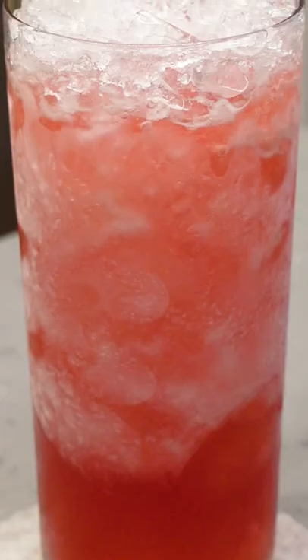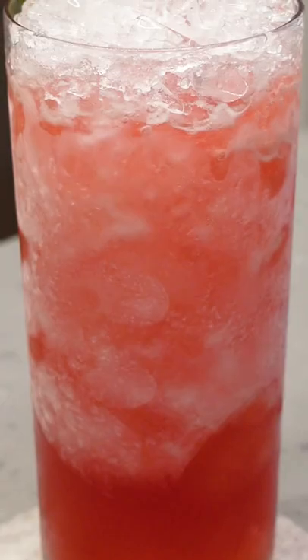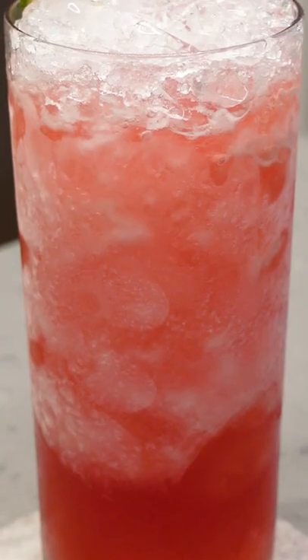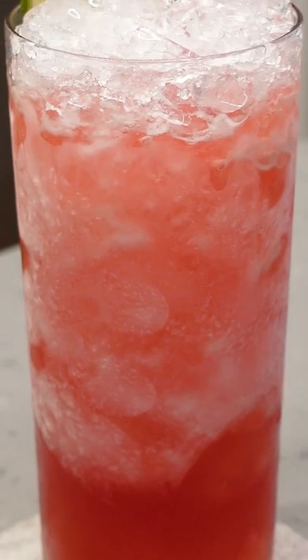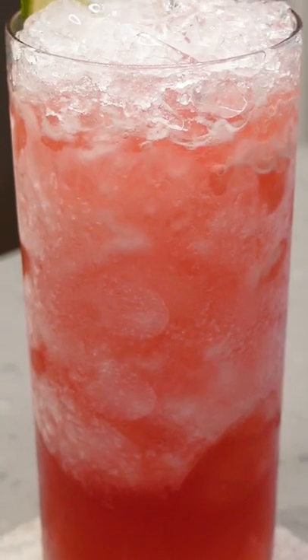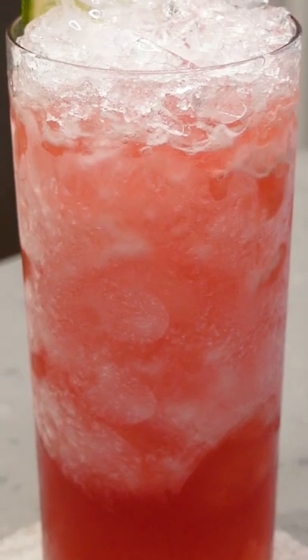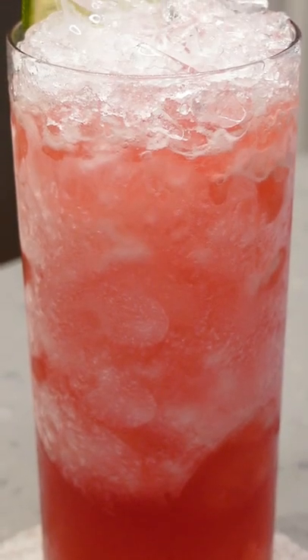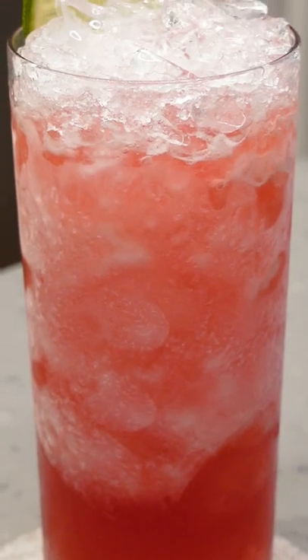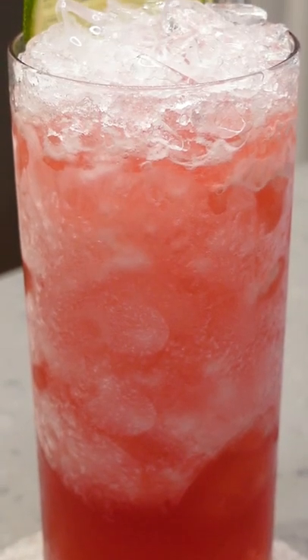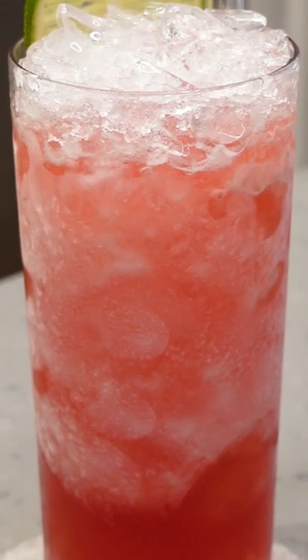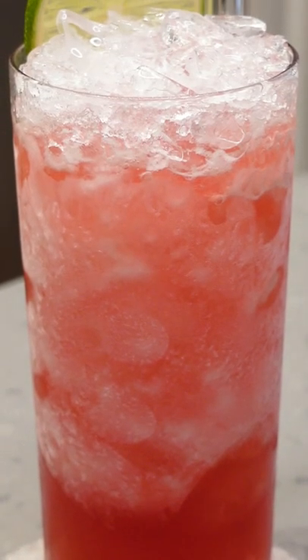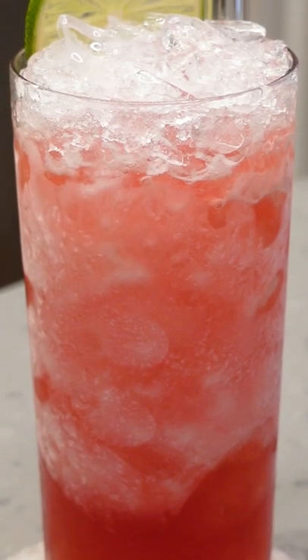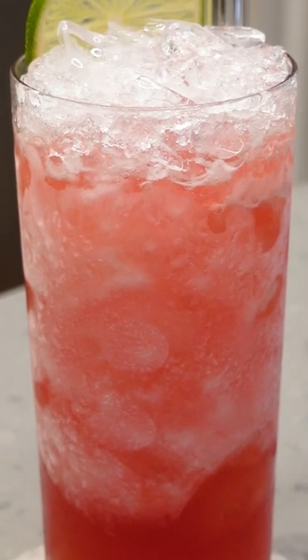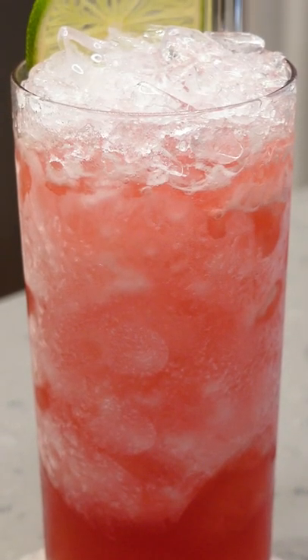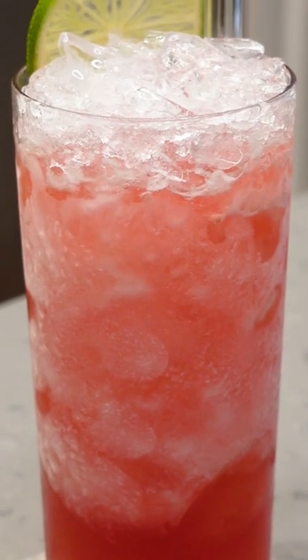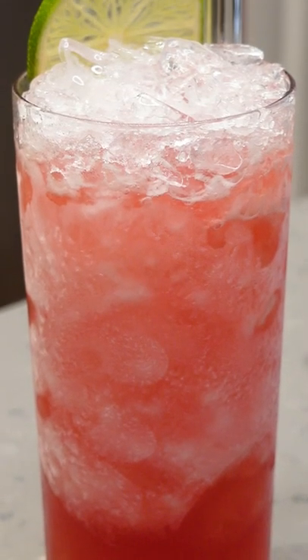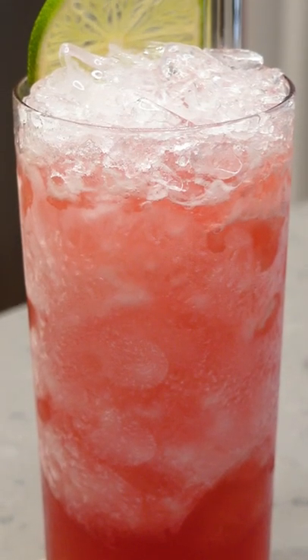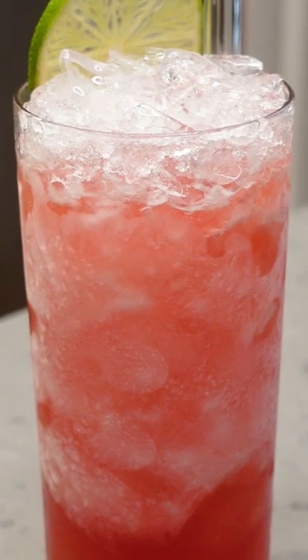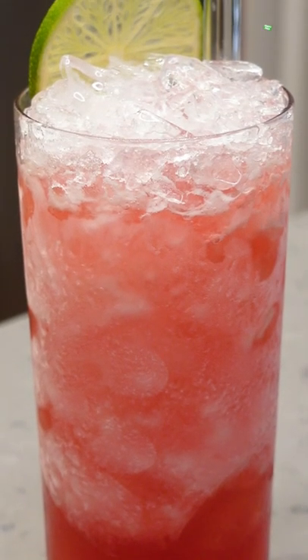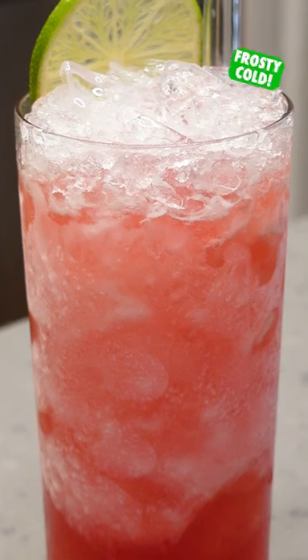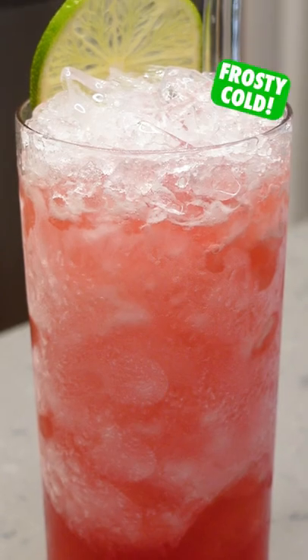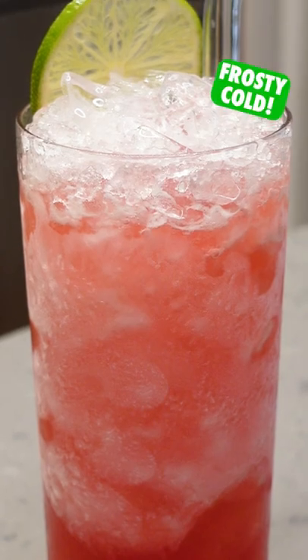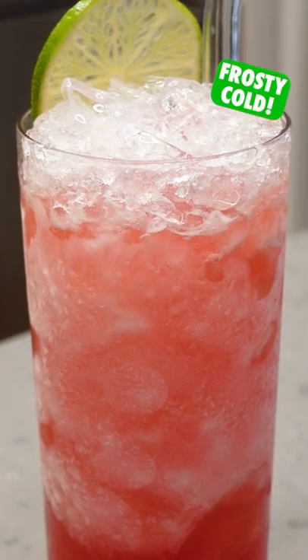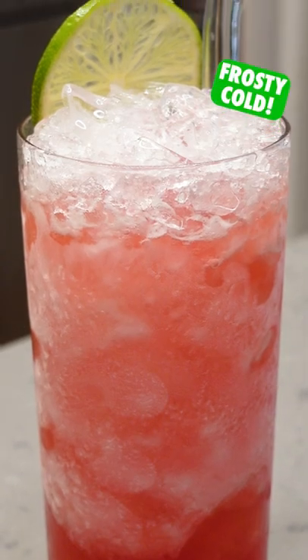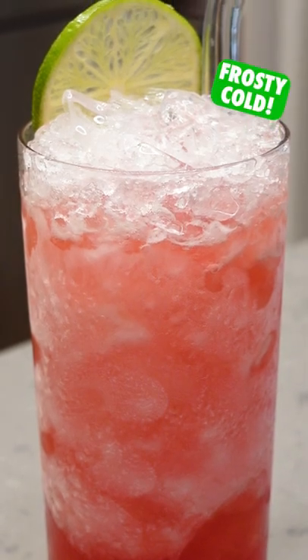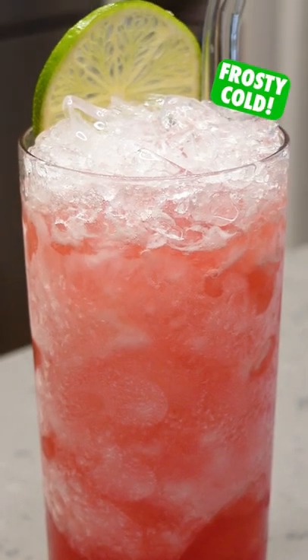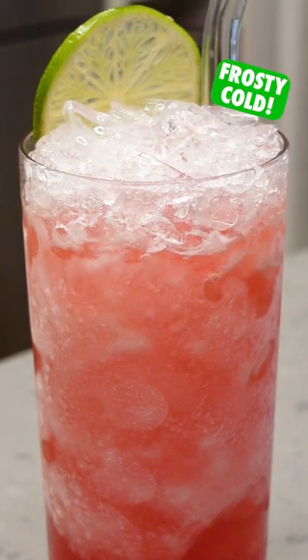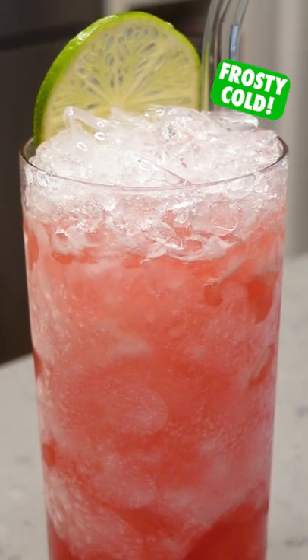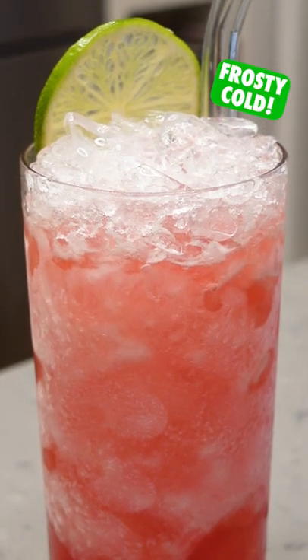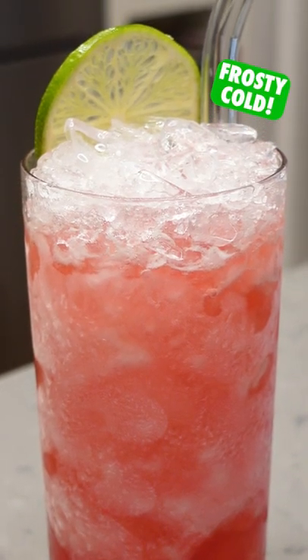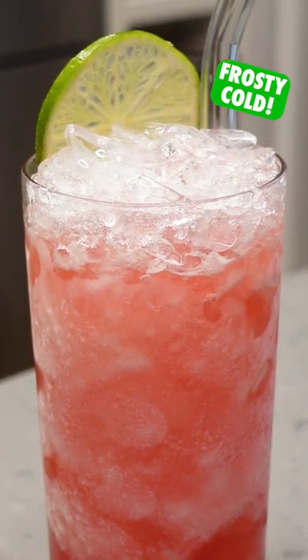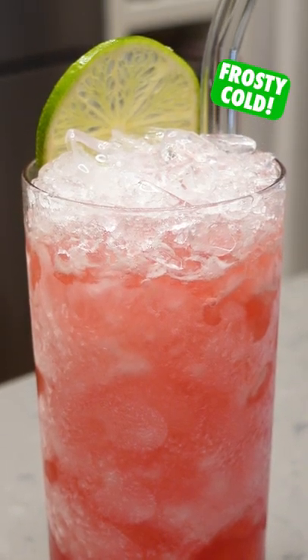I first heard about this drink from my buddy Vino over at 60 Second Cocktails. Make sure you check out his Instagram and his YouTube channel.